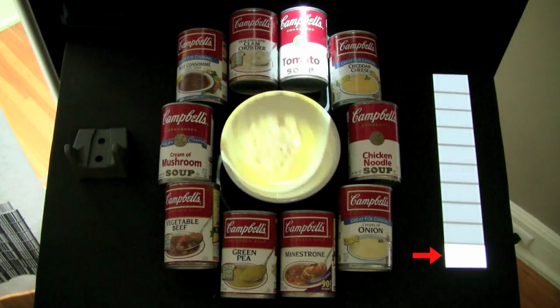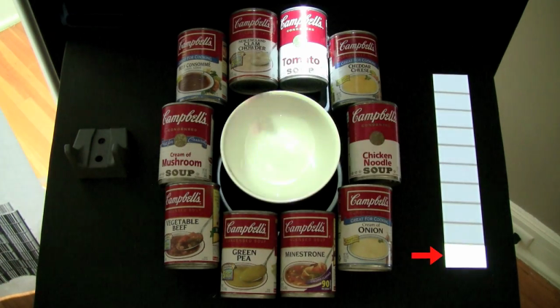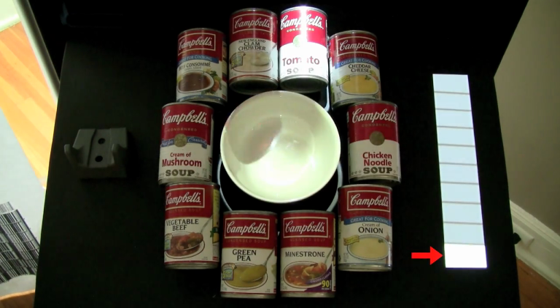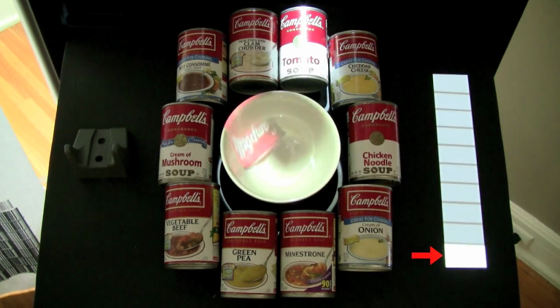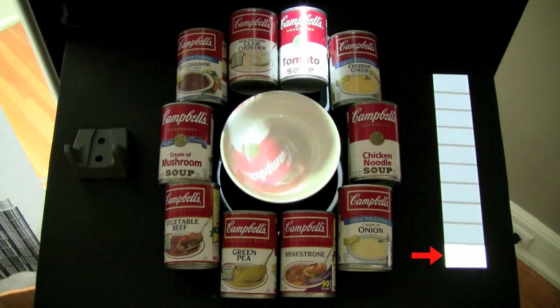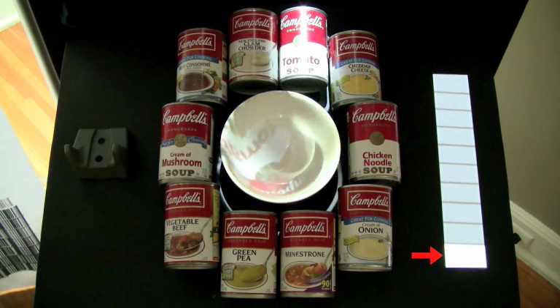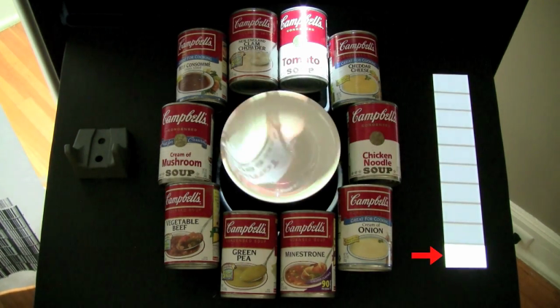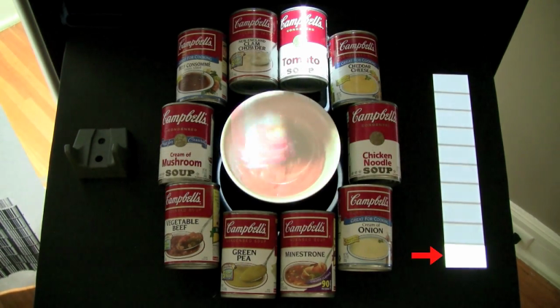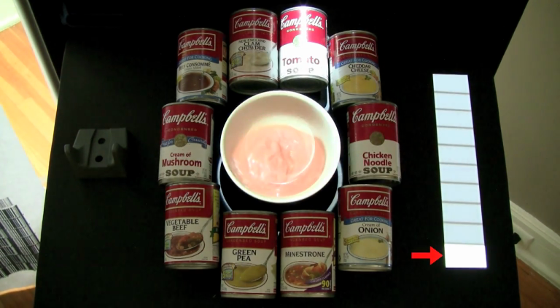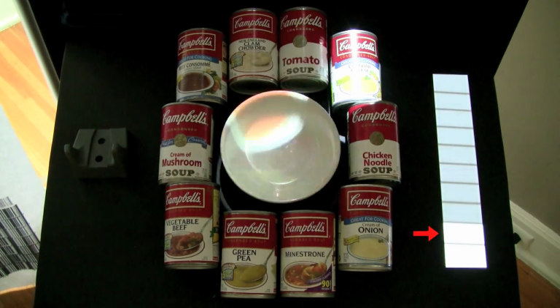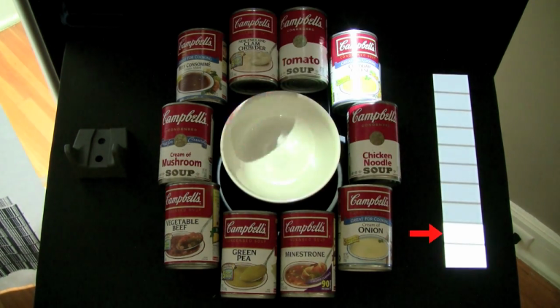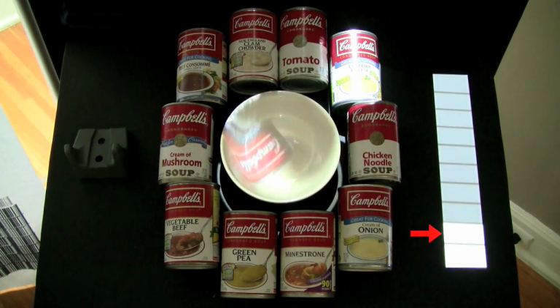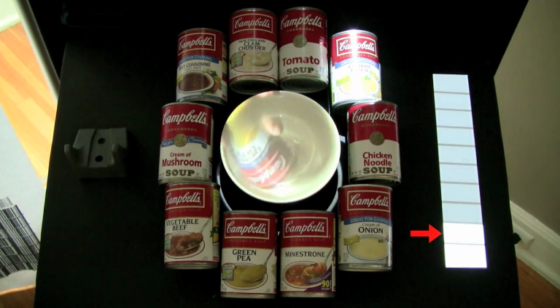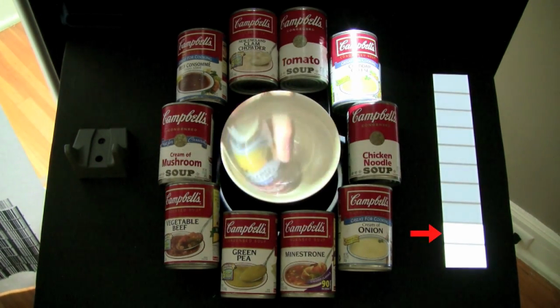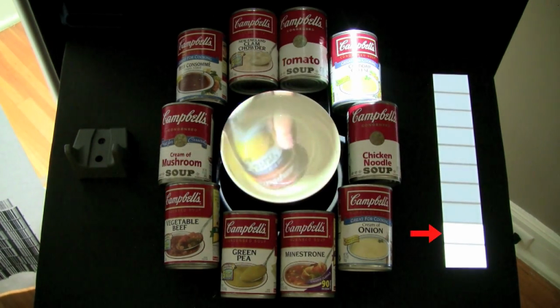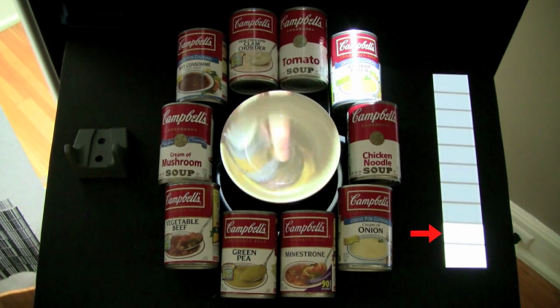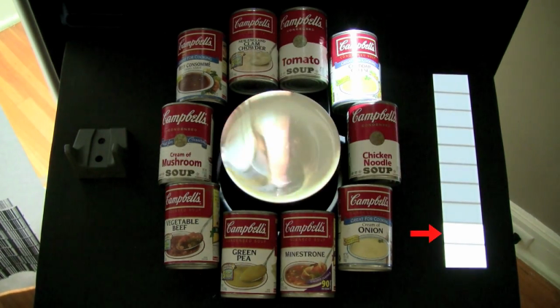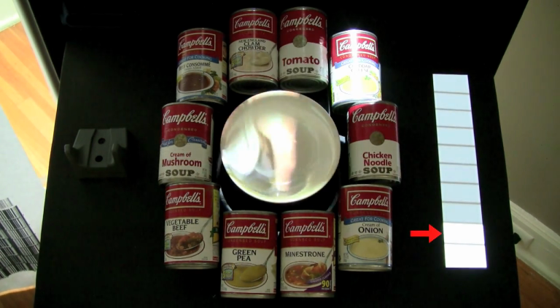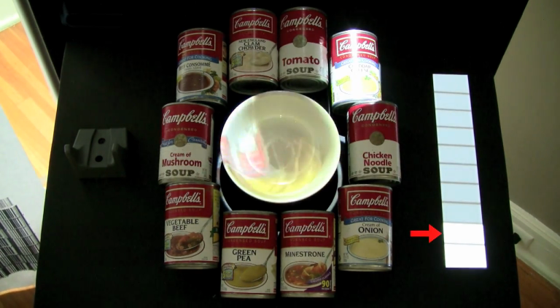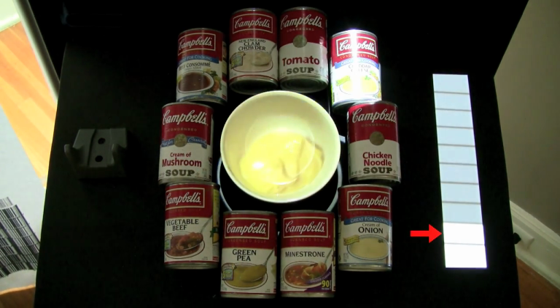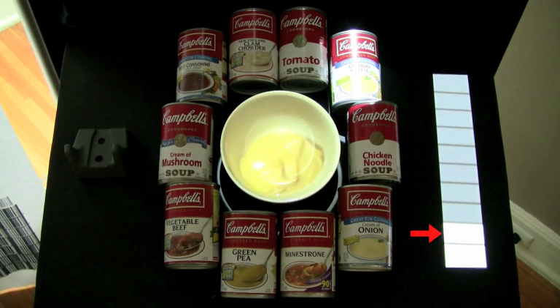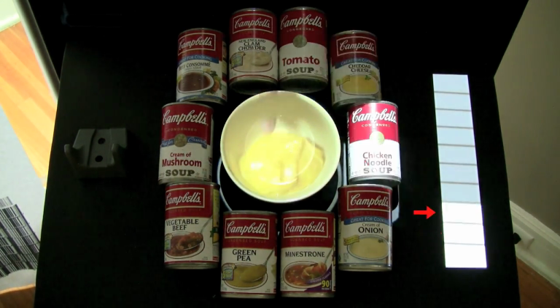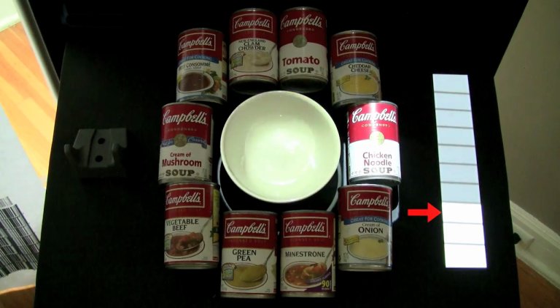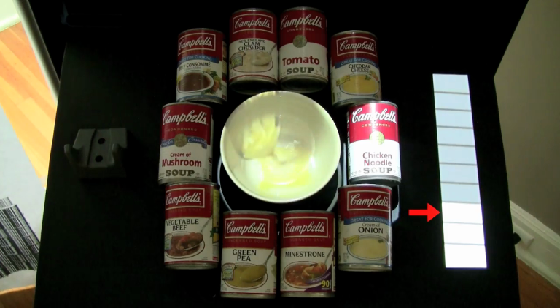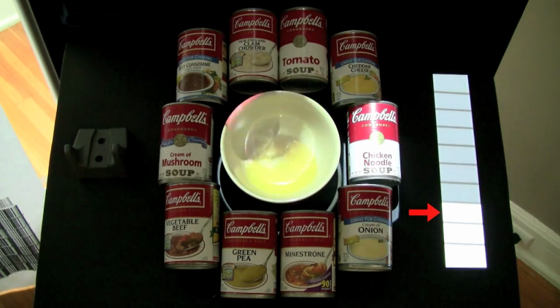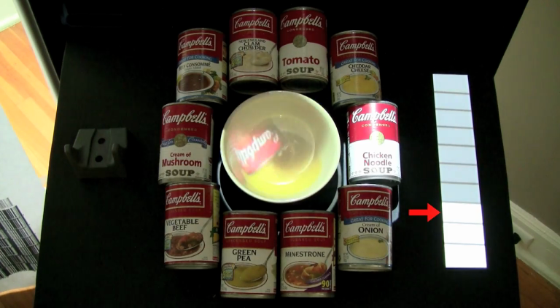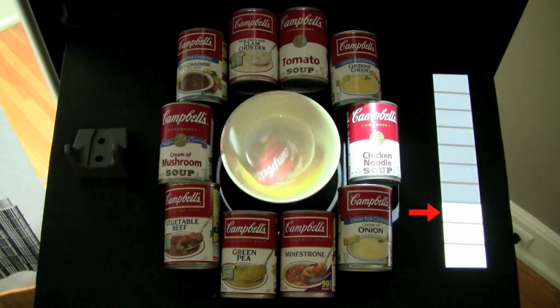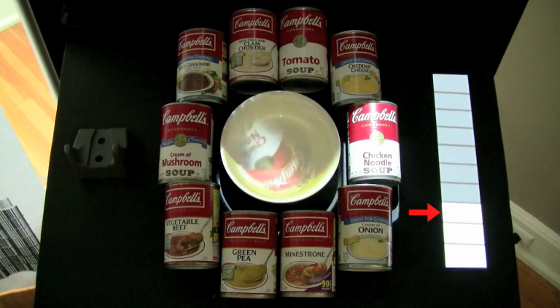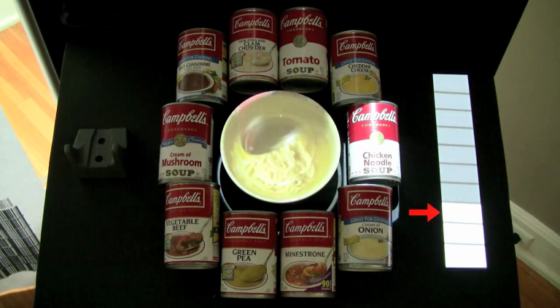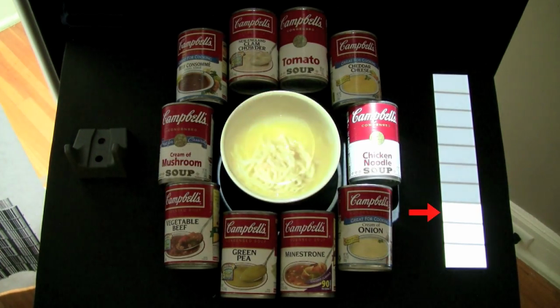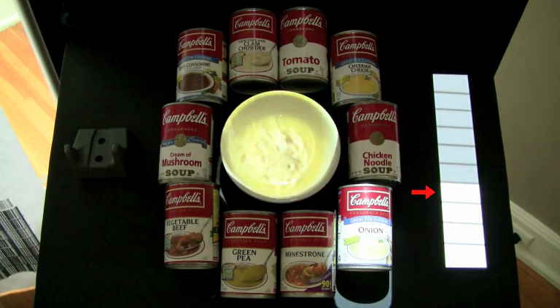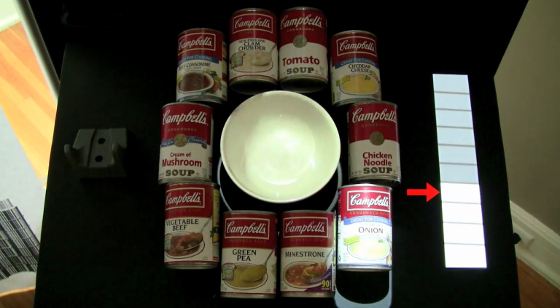I added a simple game which is activated by scanning the barcodes in sequence from tomato all the way around to clam chowder.